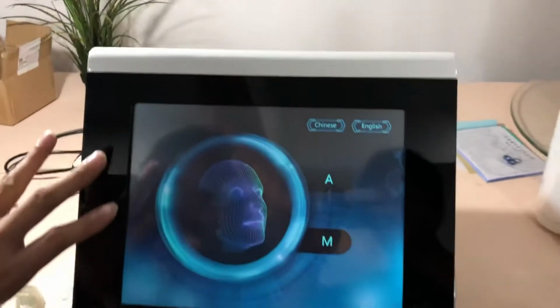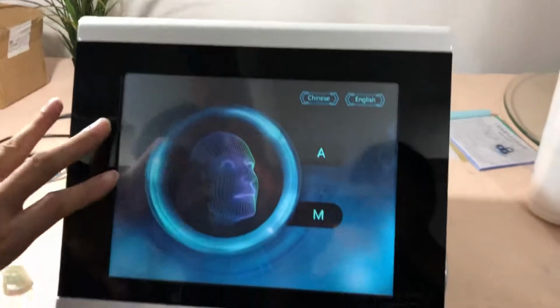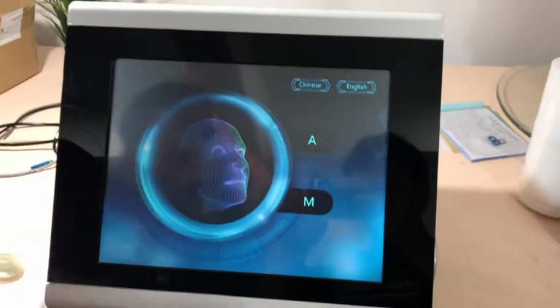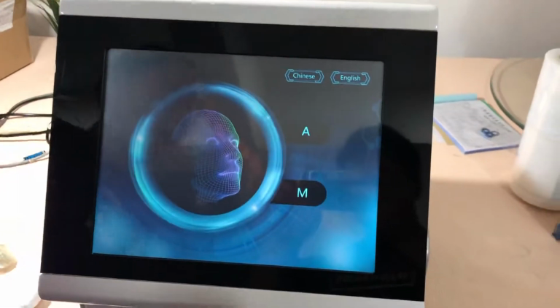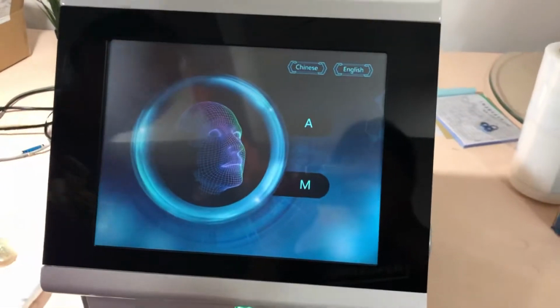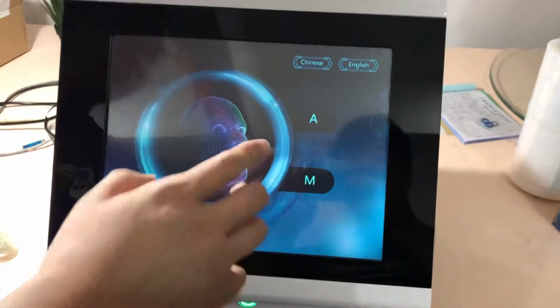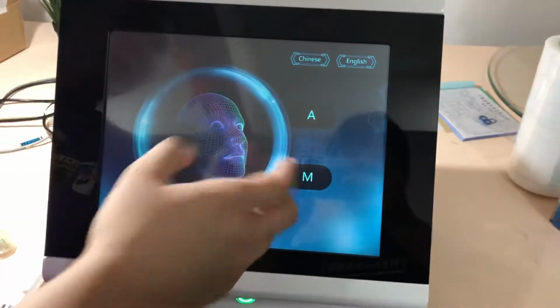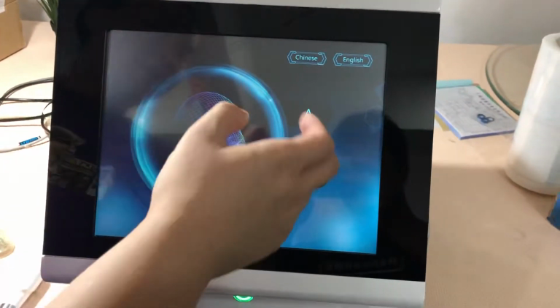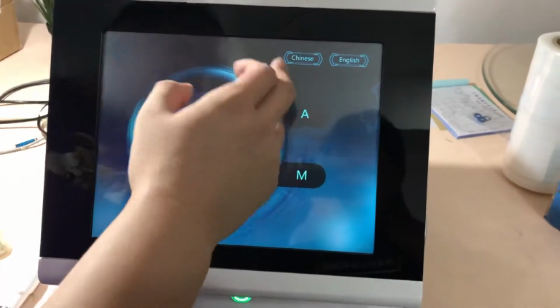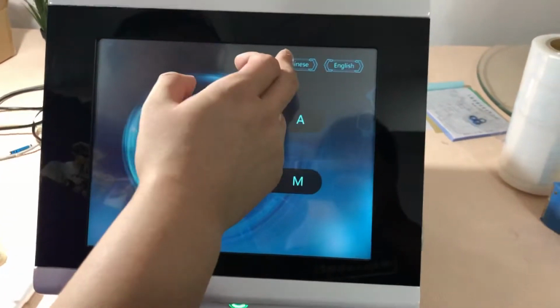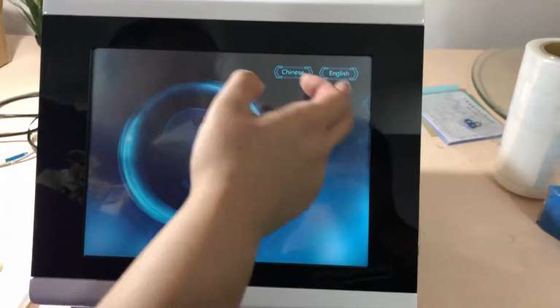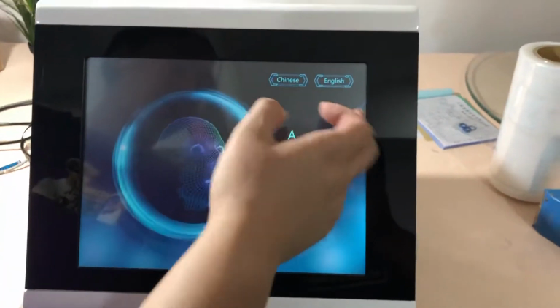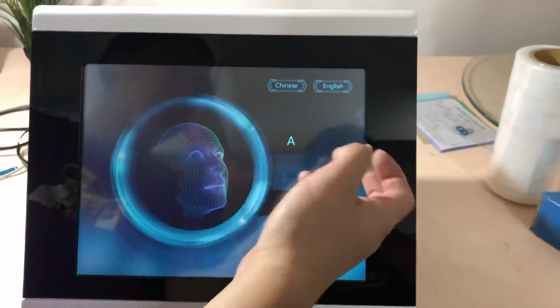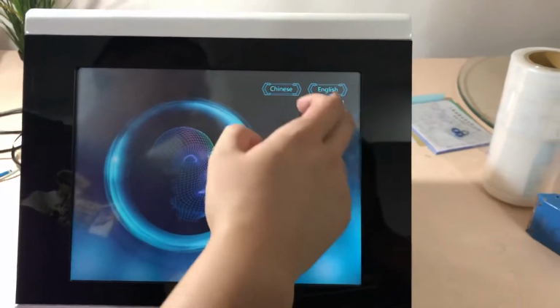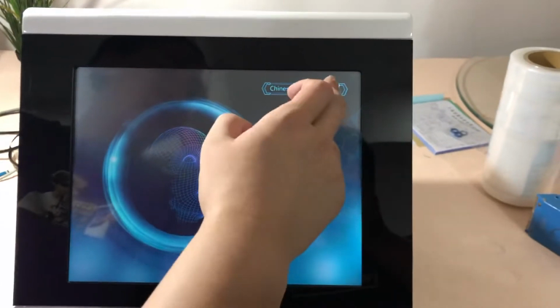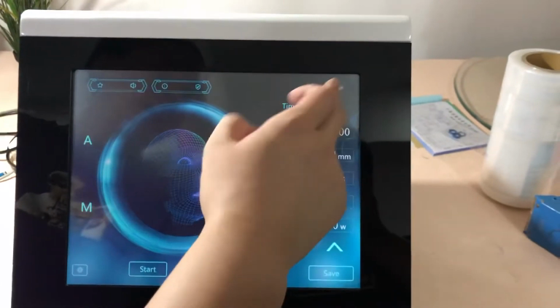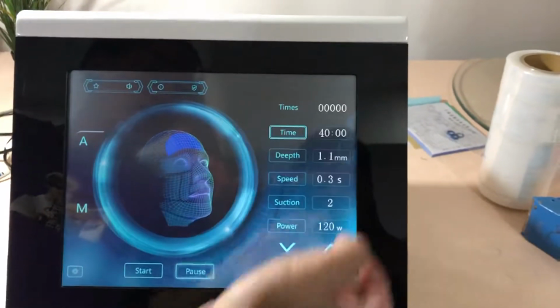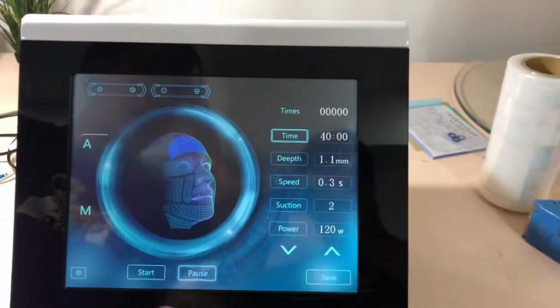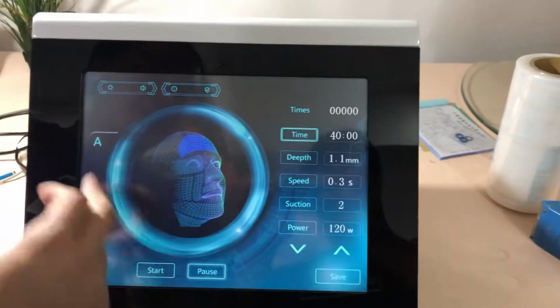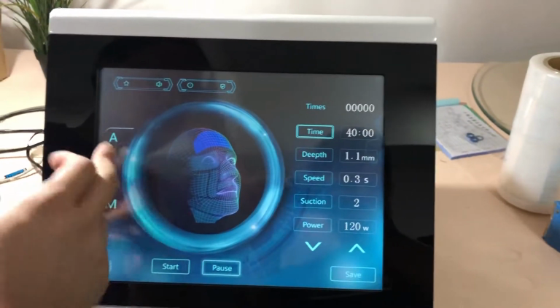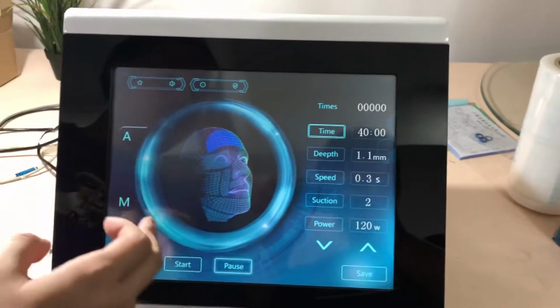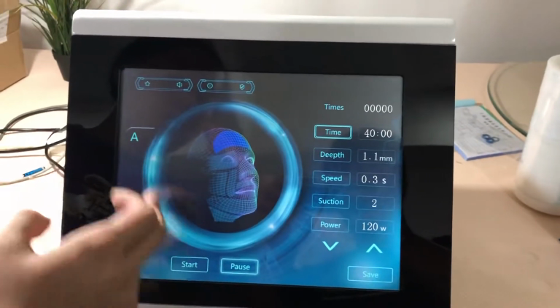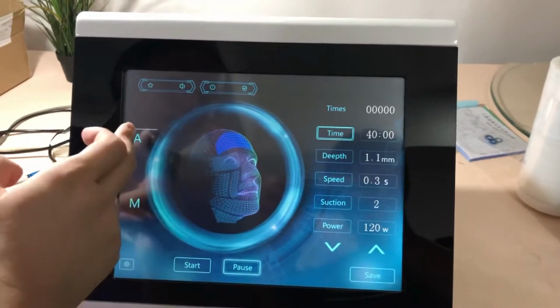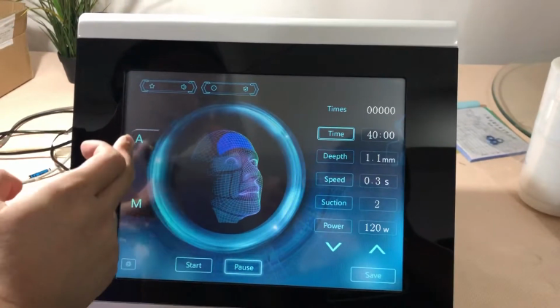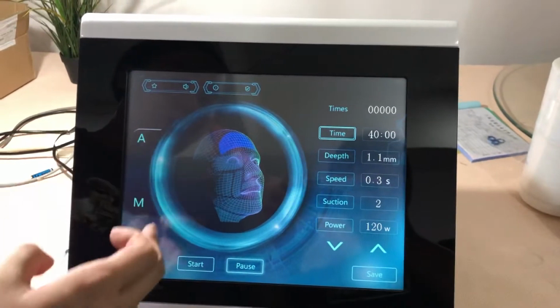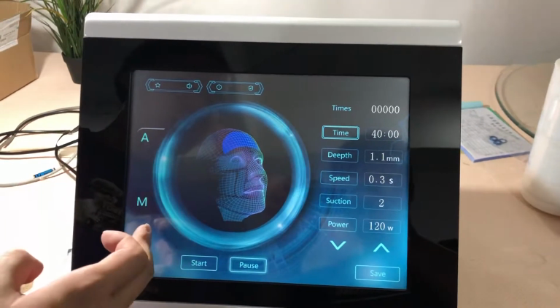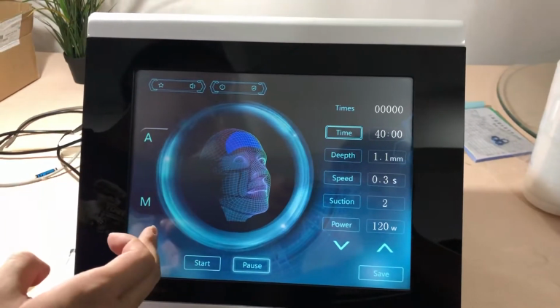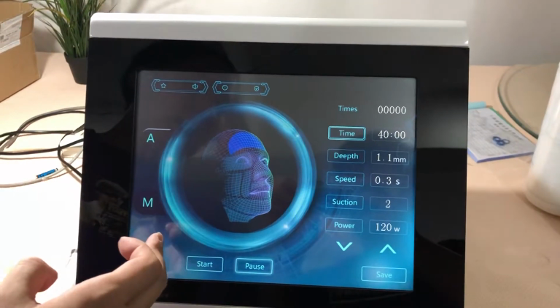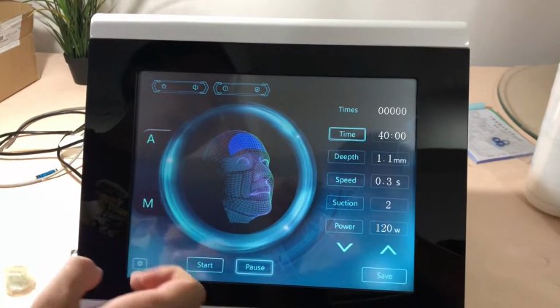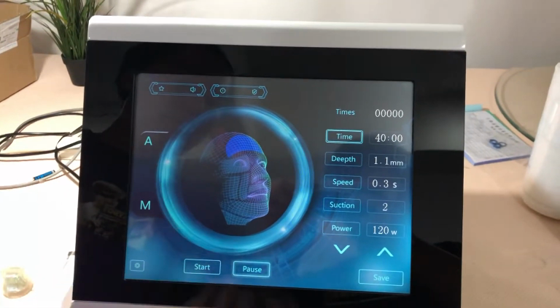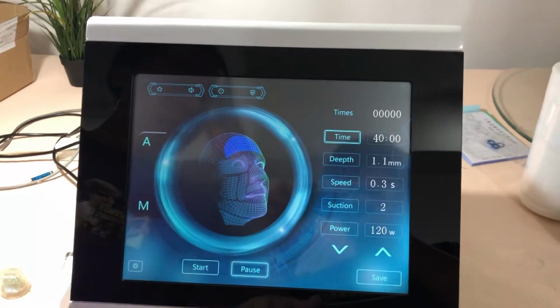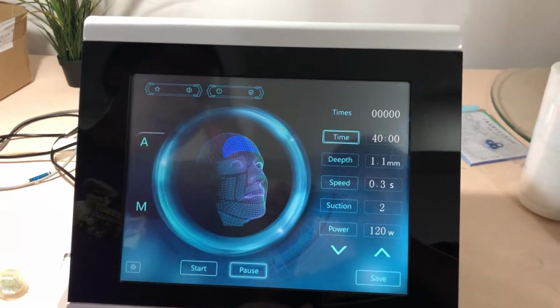On the main menu you can choose Chinese or English — of course we'll select English. There are also two models: Model A and Model B.